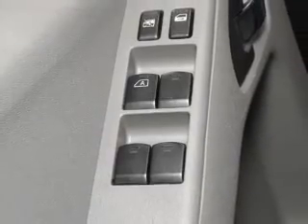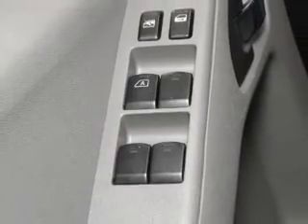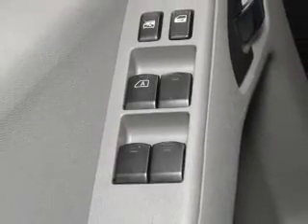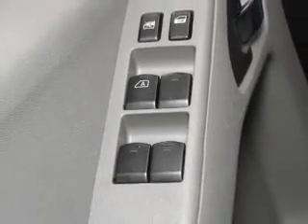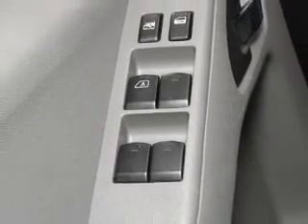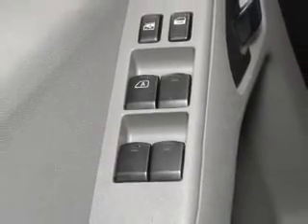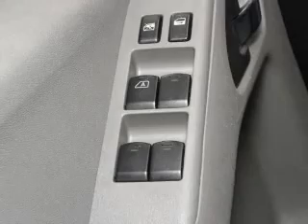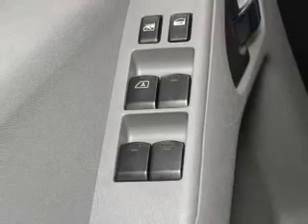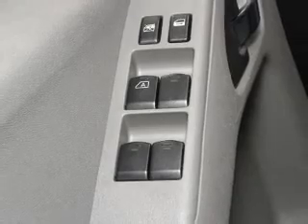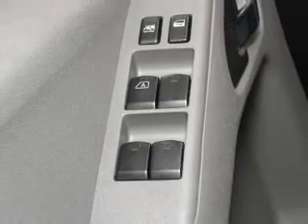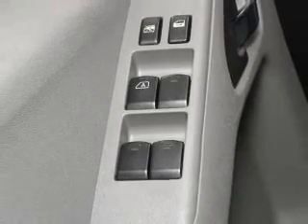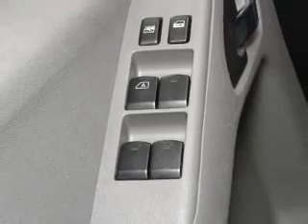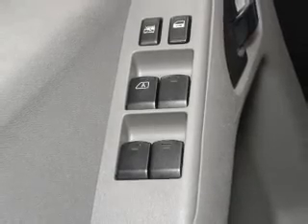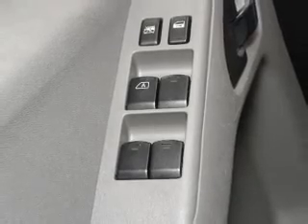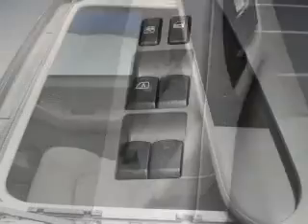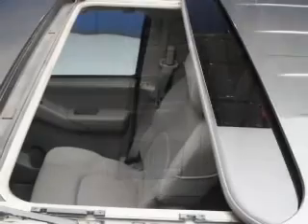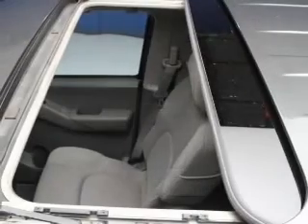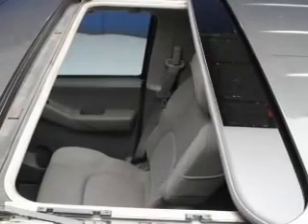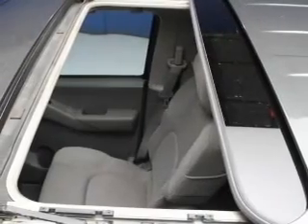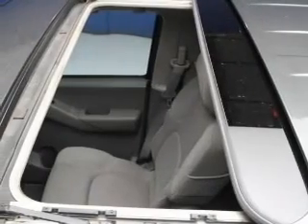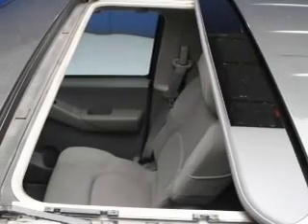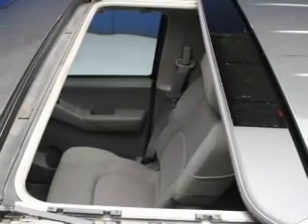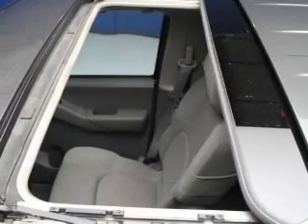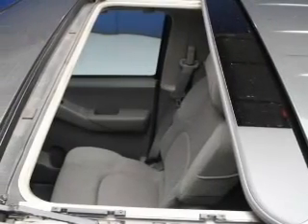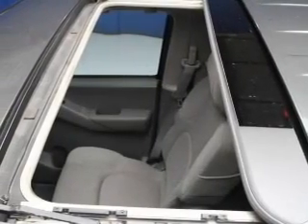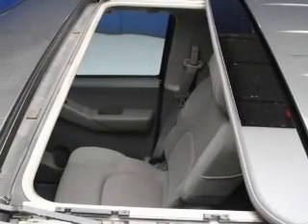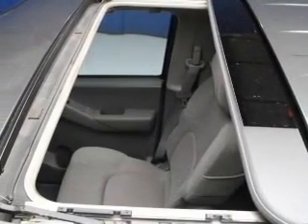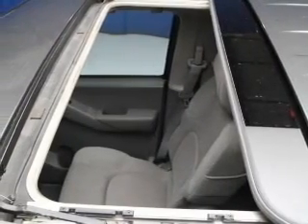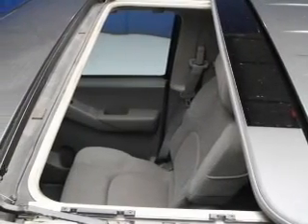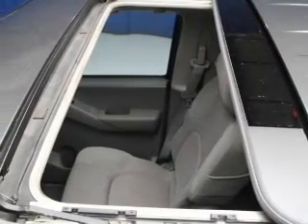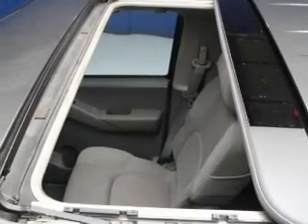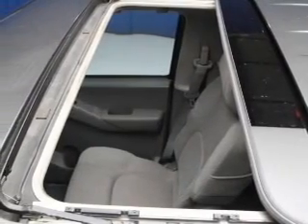An AM FM stereo with a CD player. Power steering. An adjustable tilt steering wheel. Air conditioning.